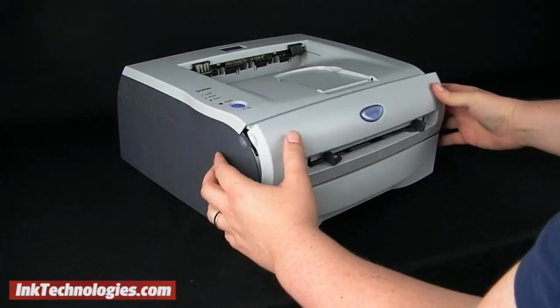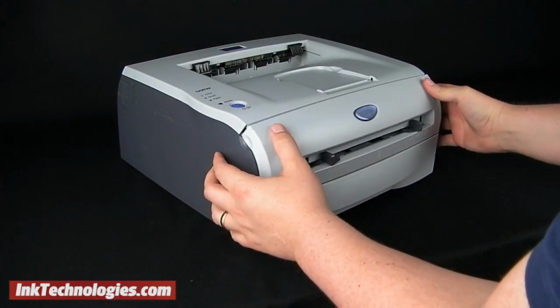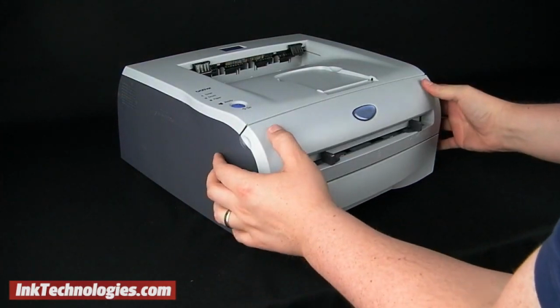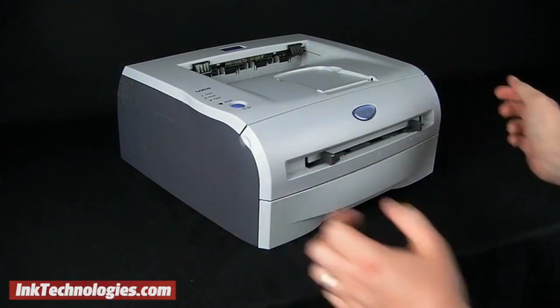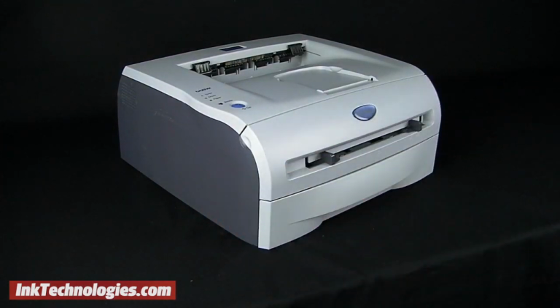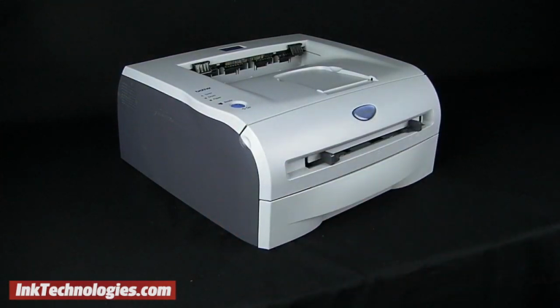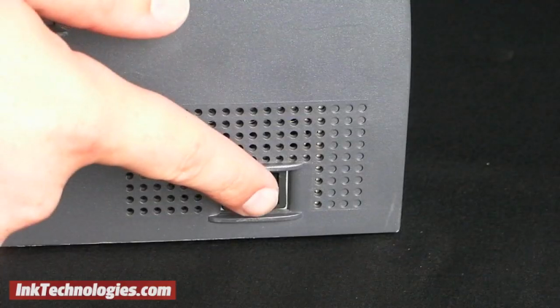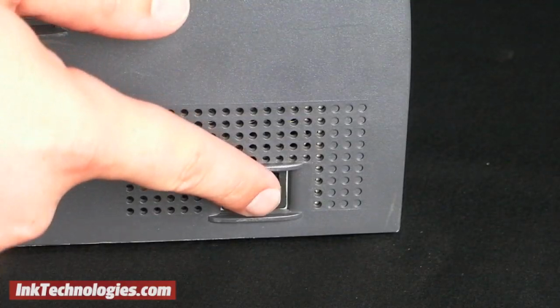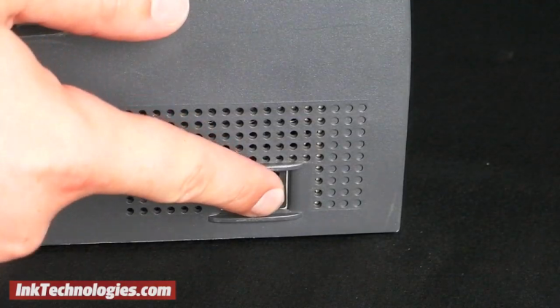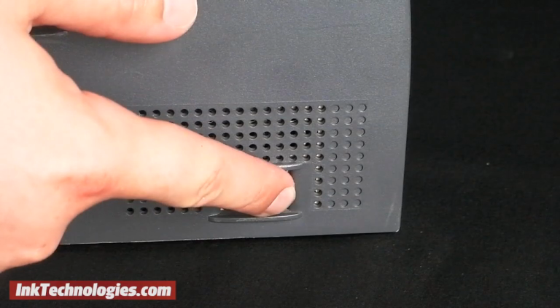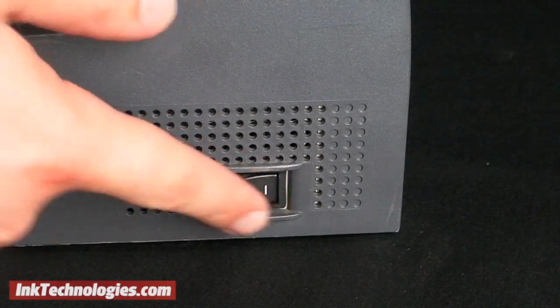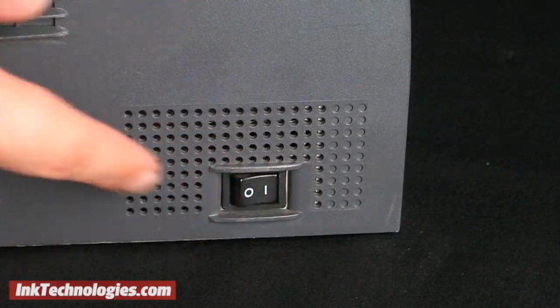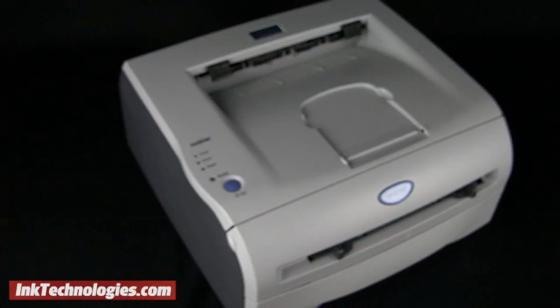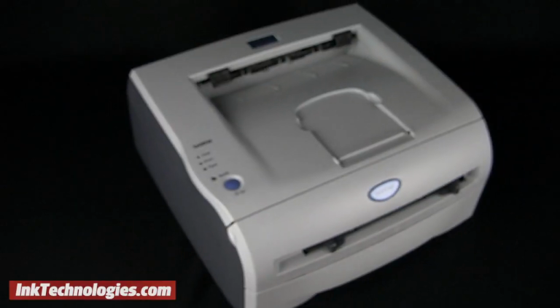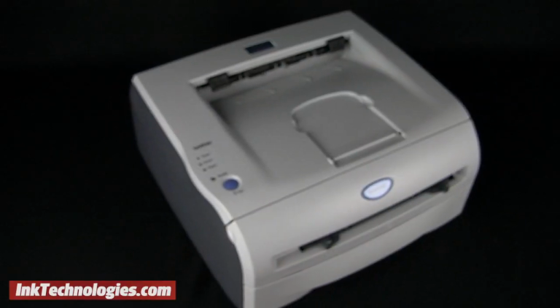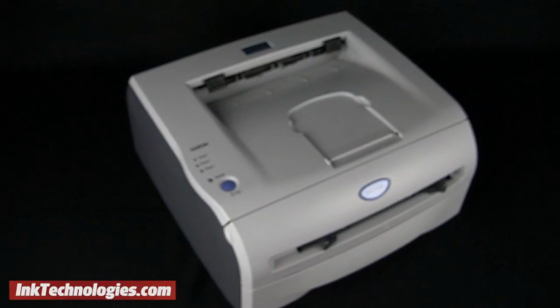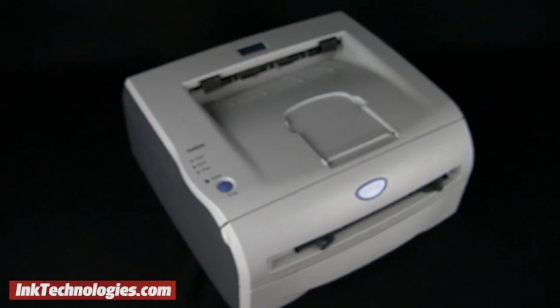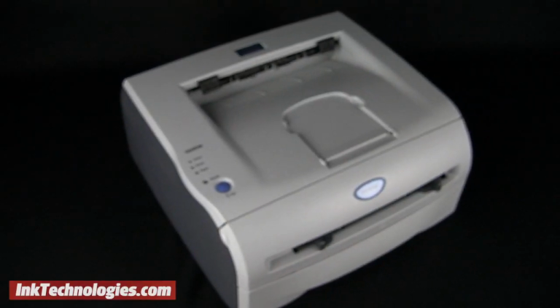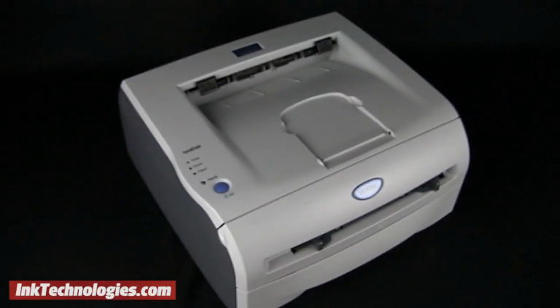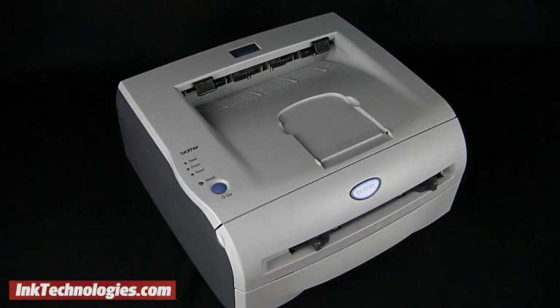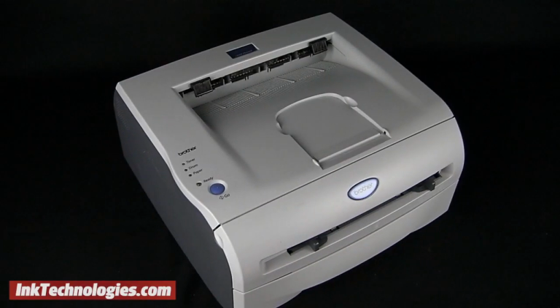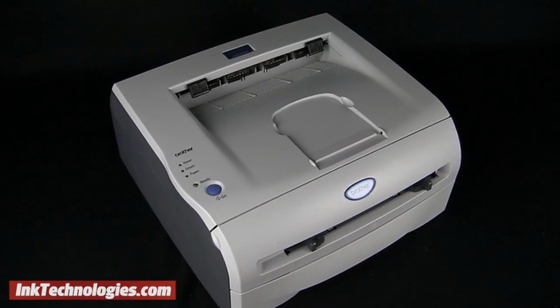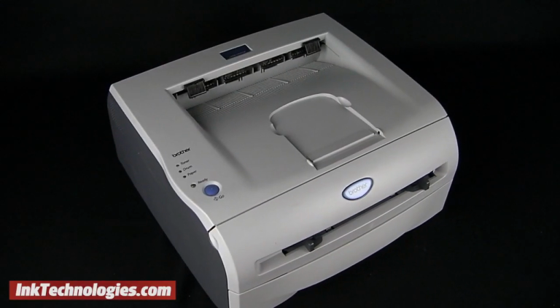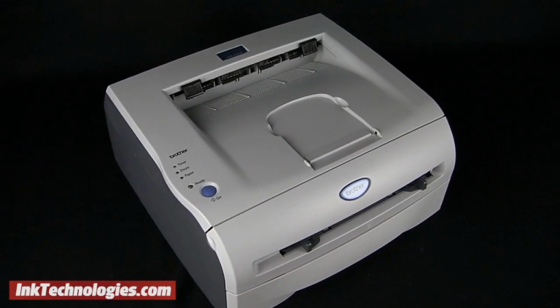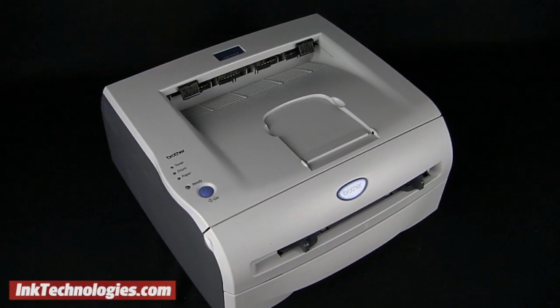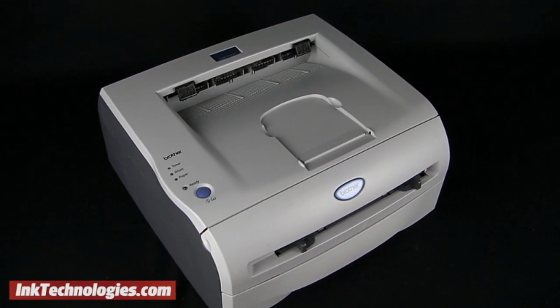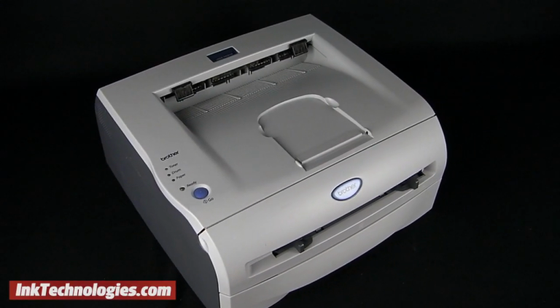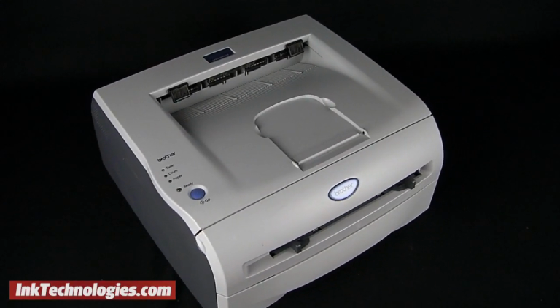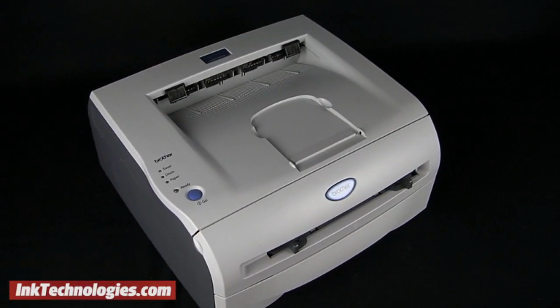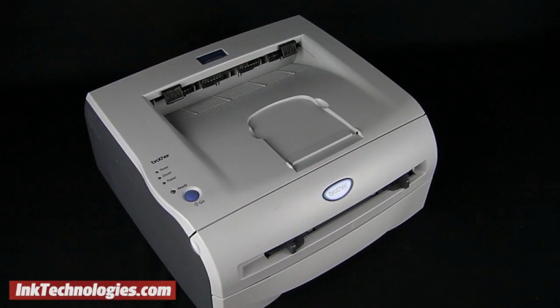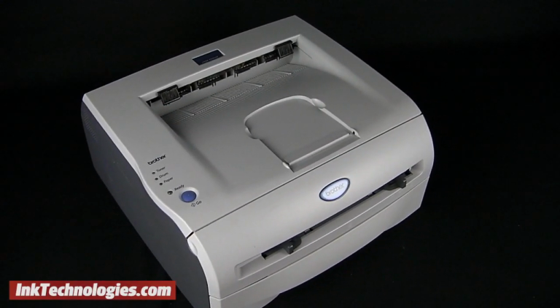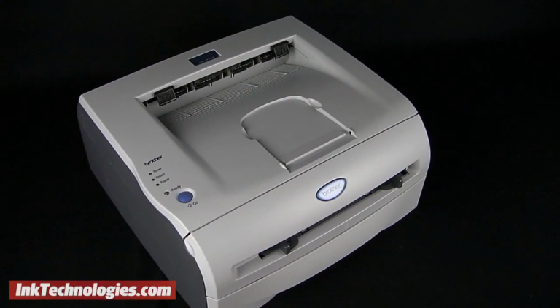You can now power the printer back up, and you are ready to resume printing with your new TN350 toner cartridge.